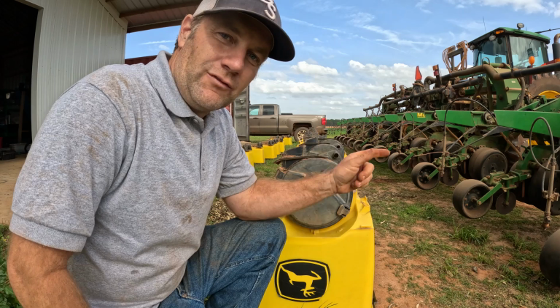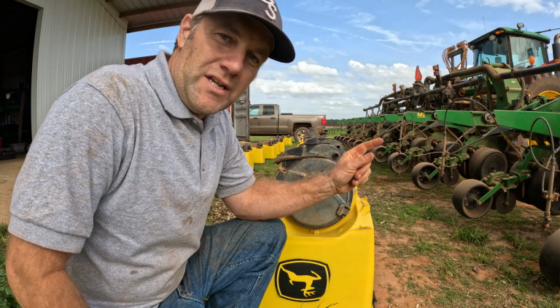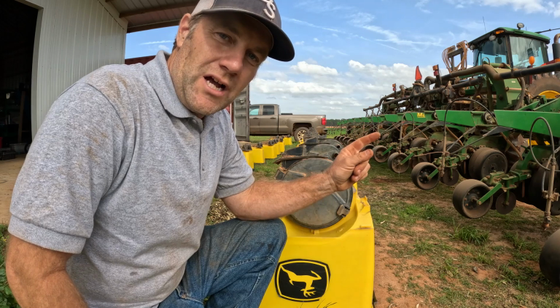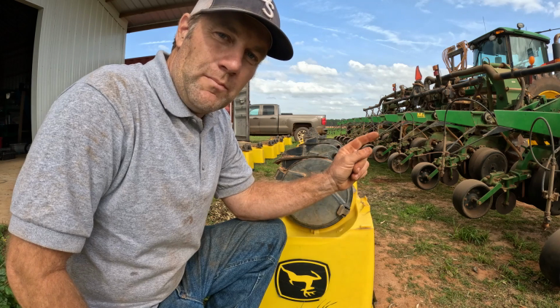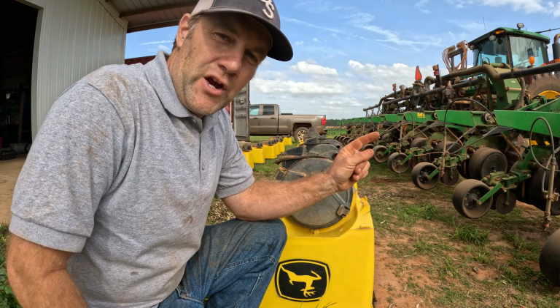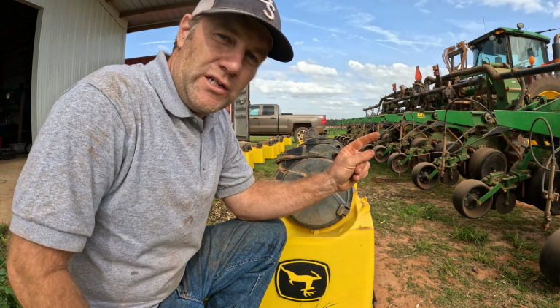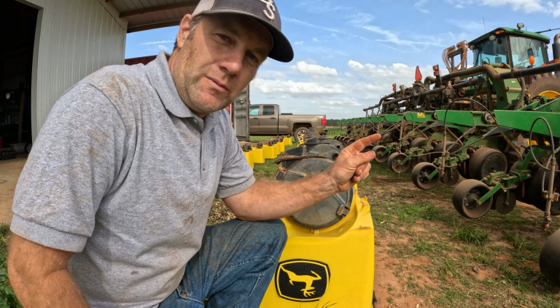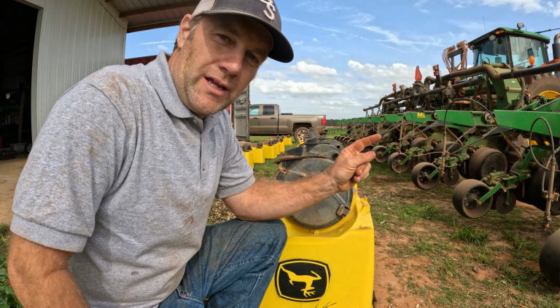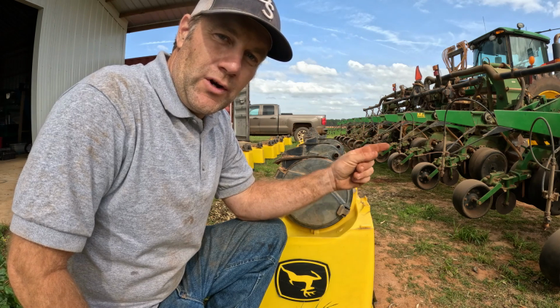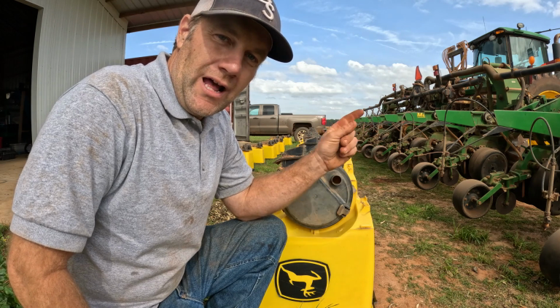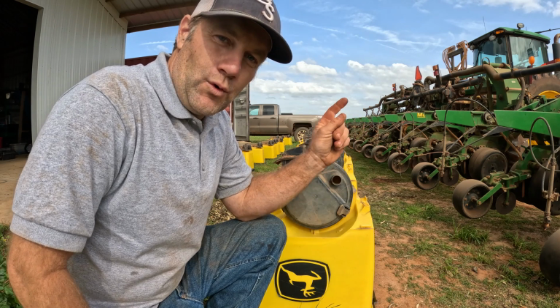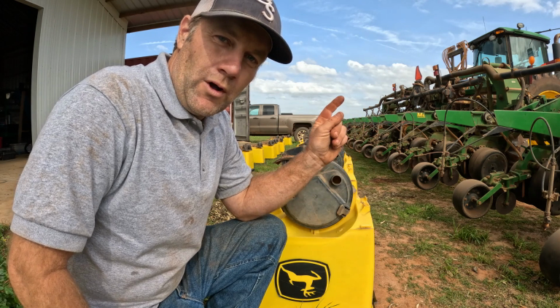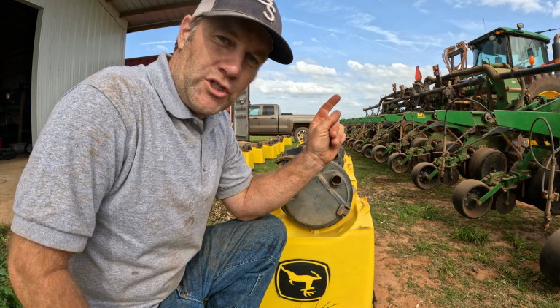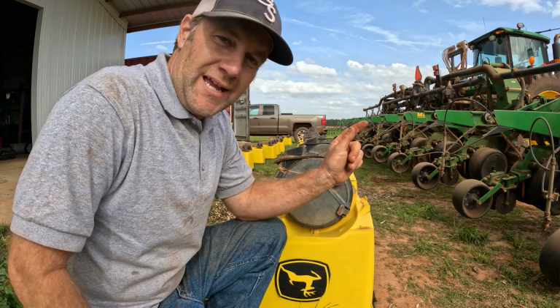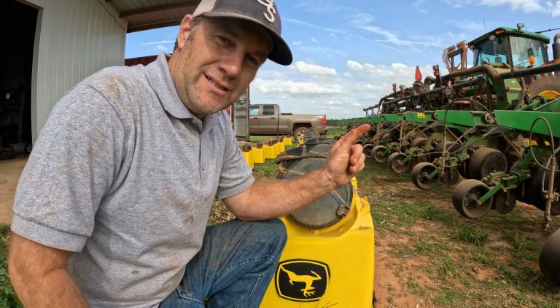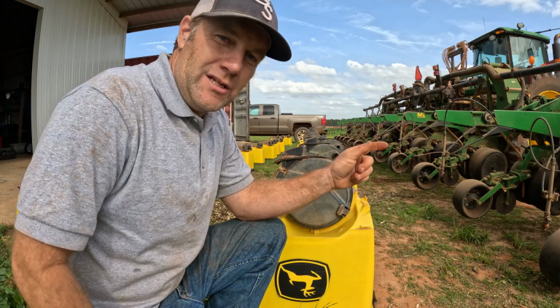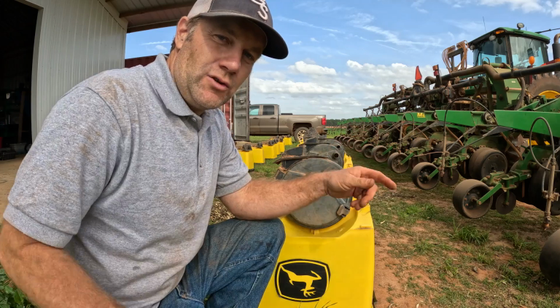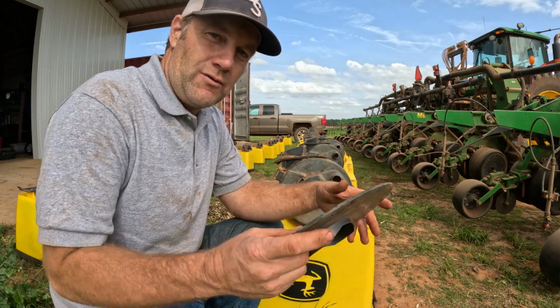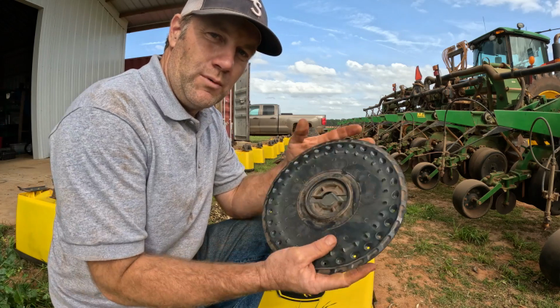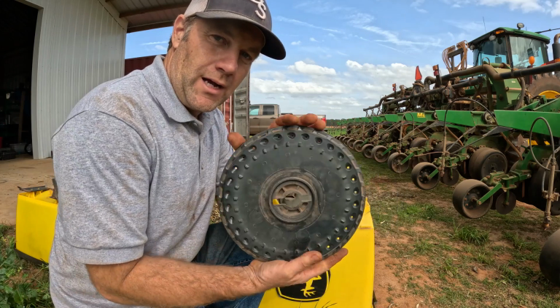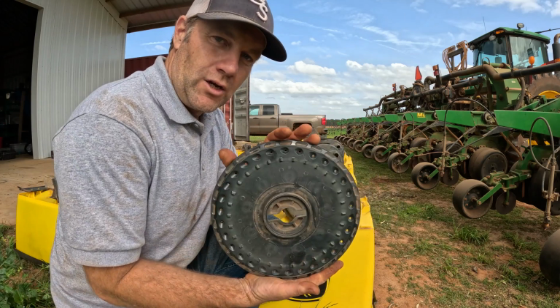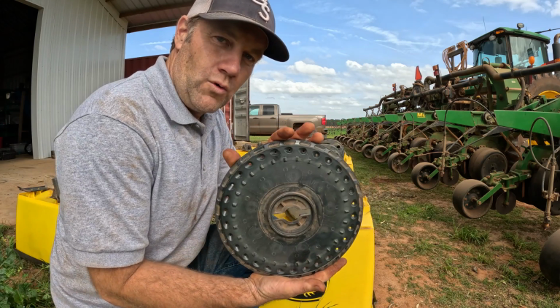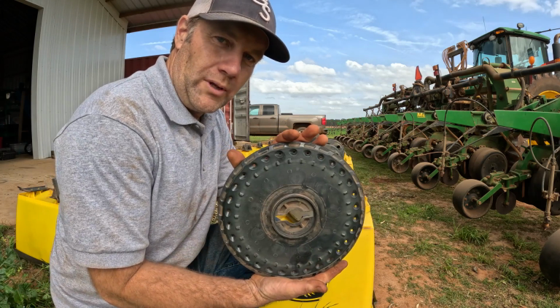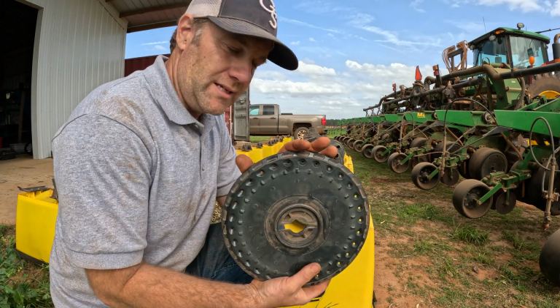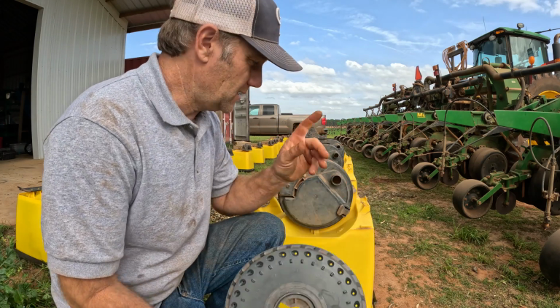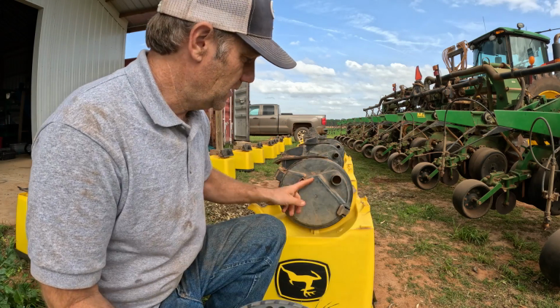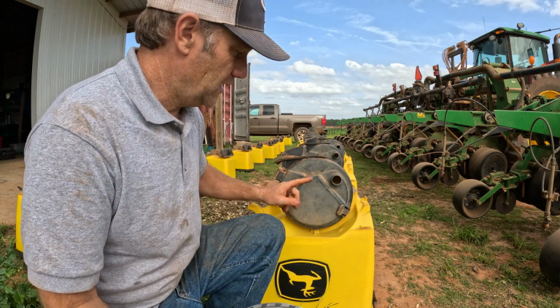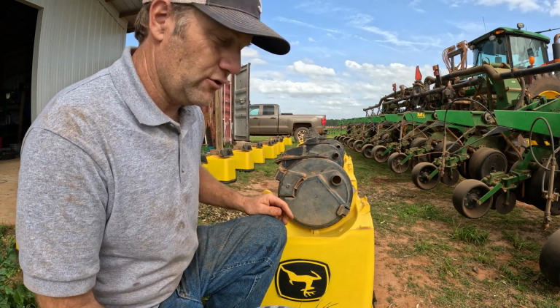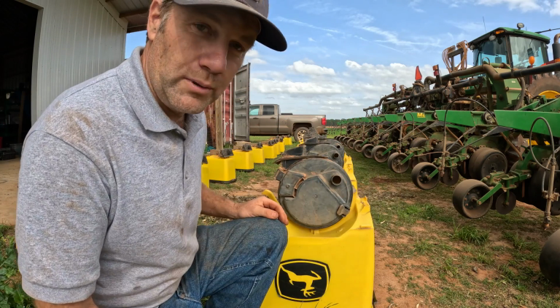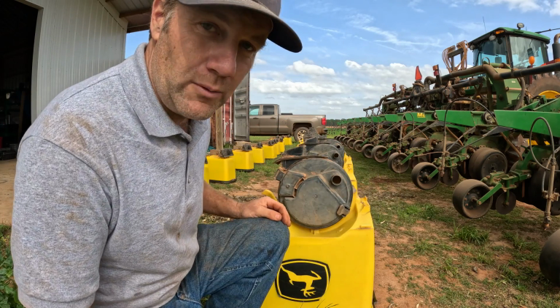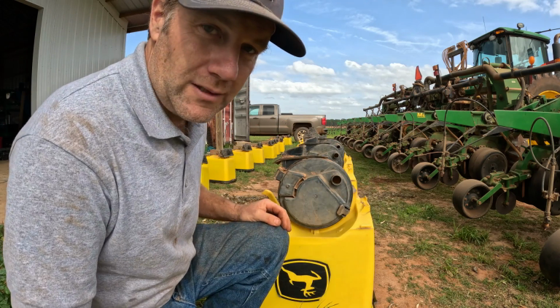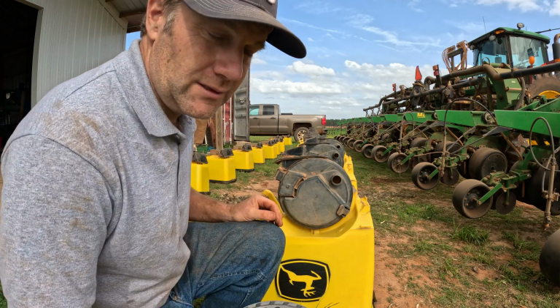I've greased all the bearings on the planter and I've oiled all the chains. So now I'm going to put my corn plates into the actual planter boxes.